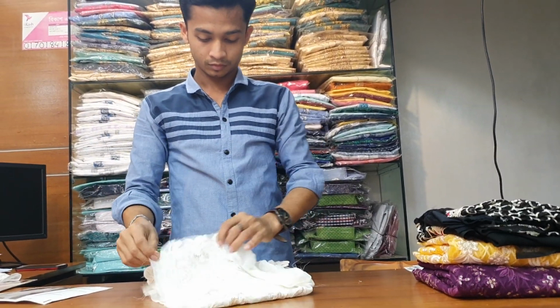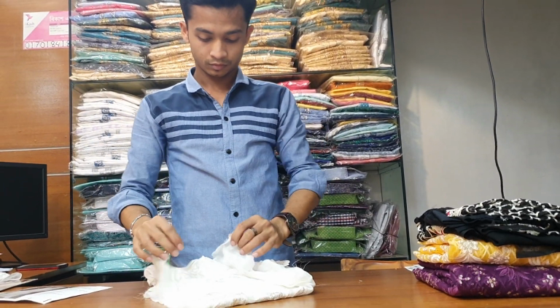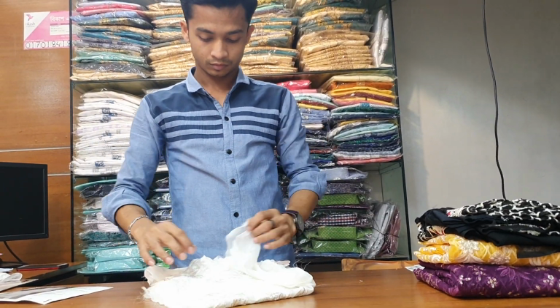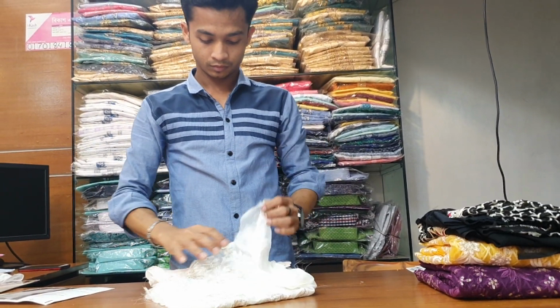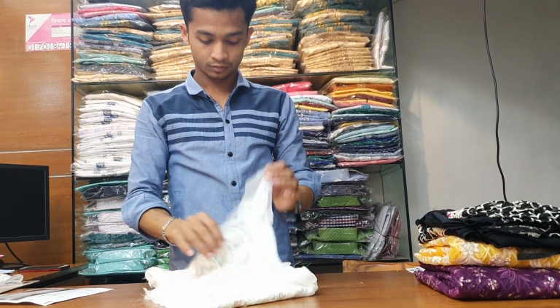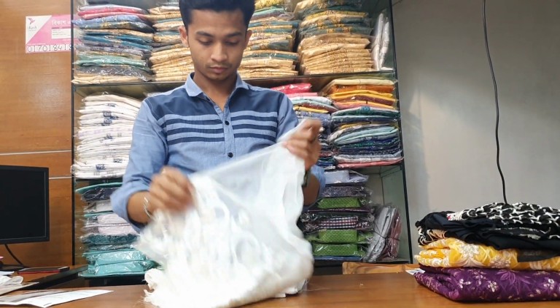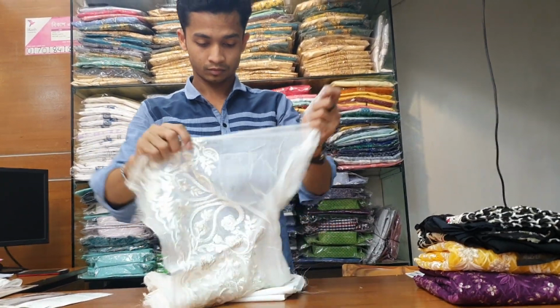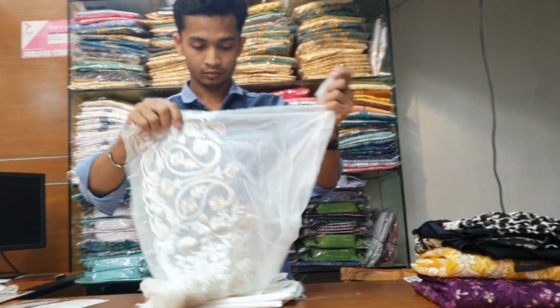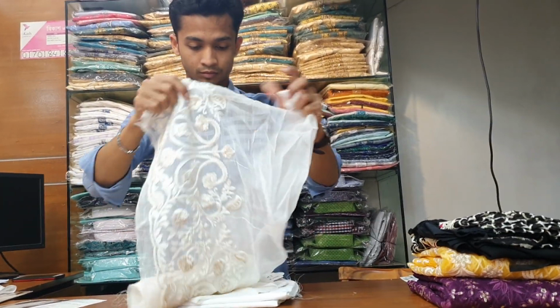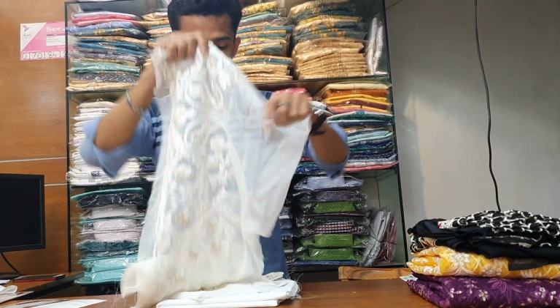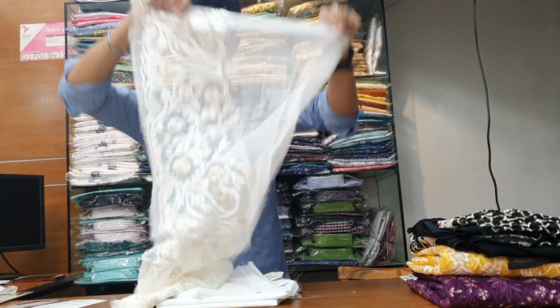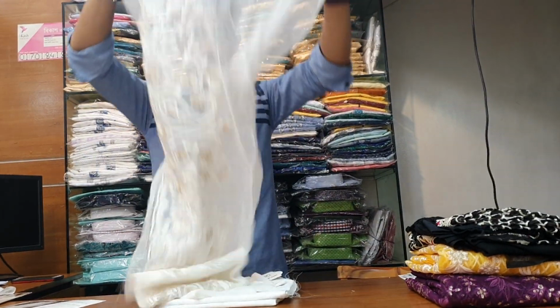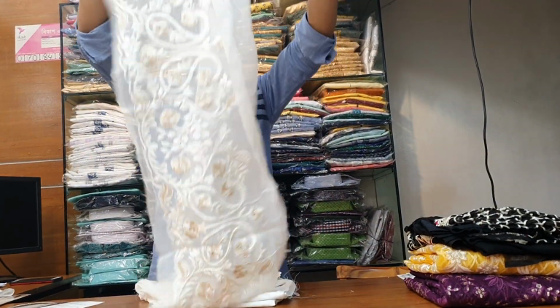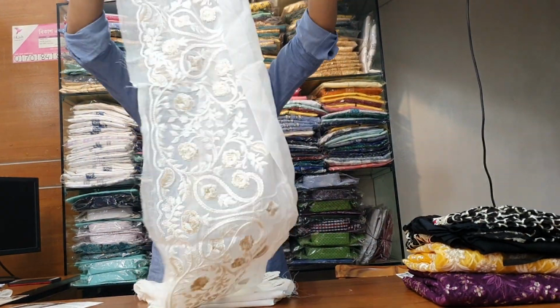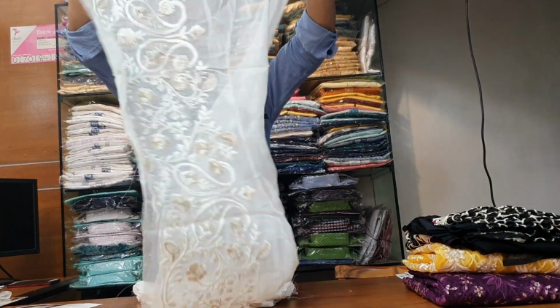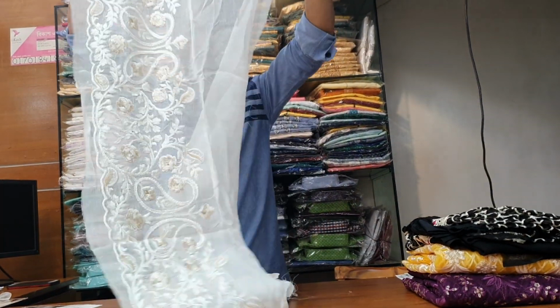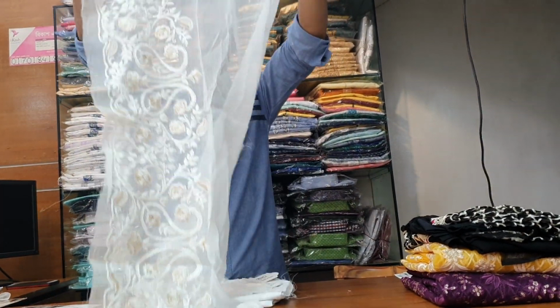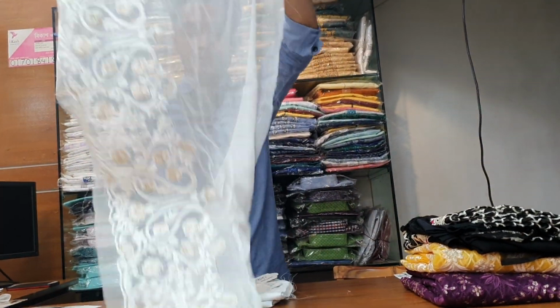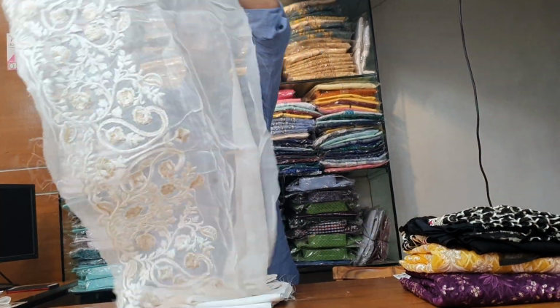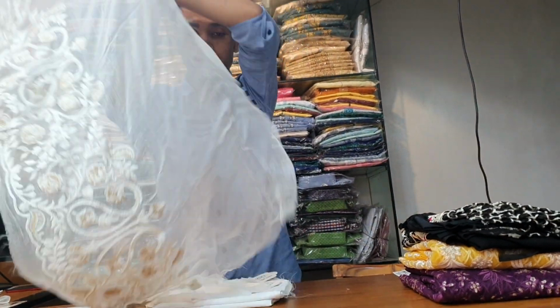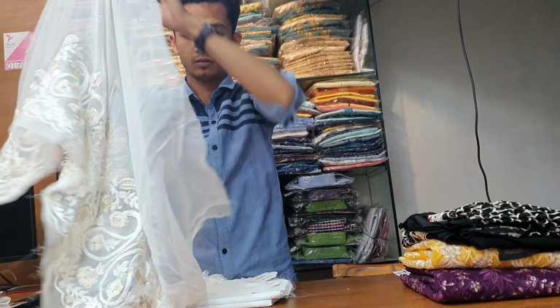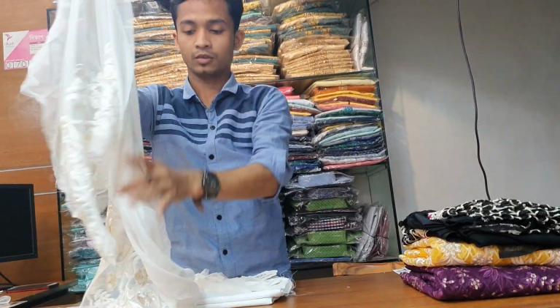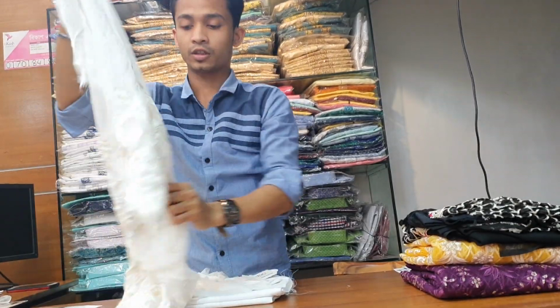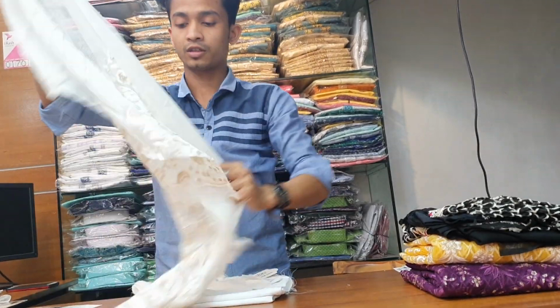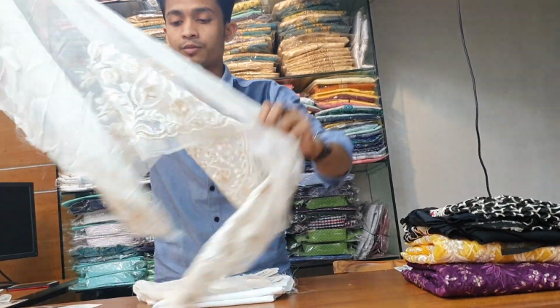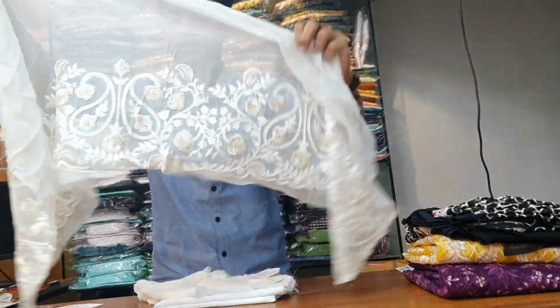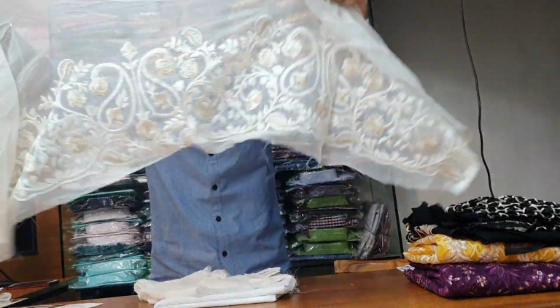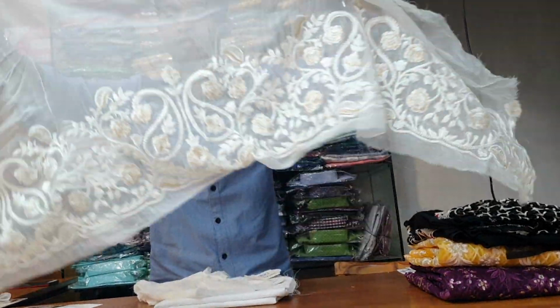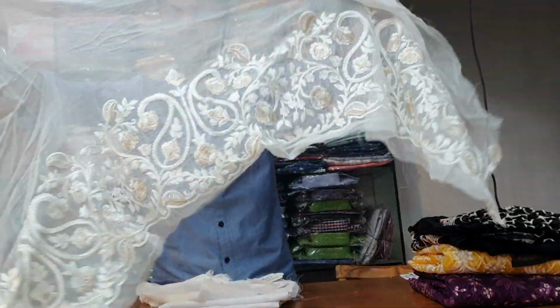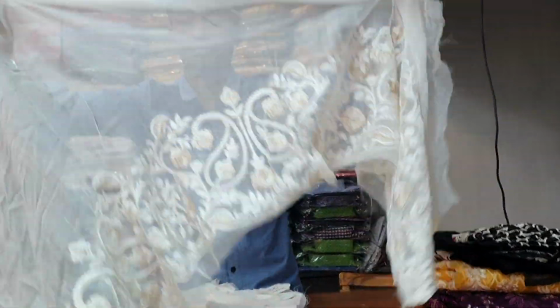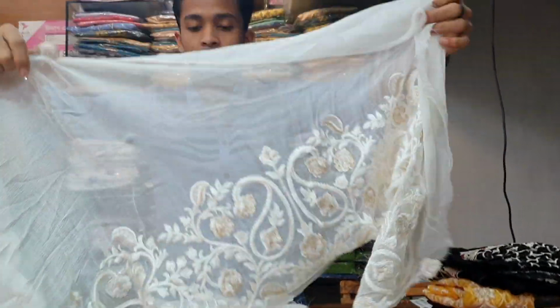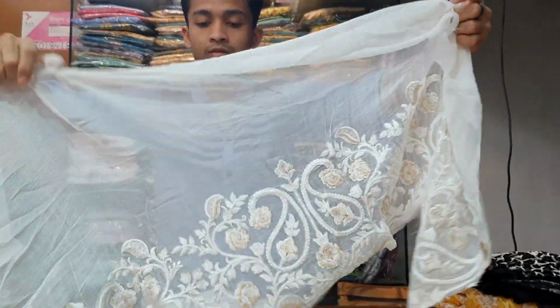And the sleeves — these are the sleeves.